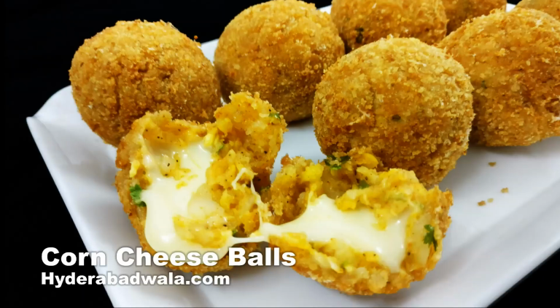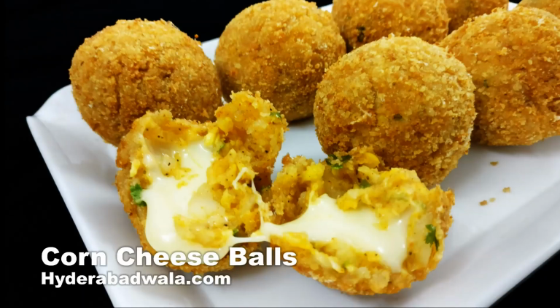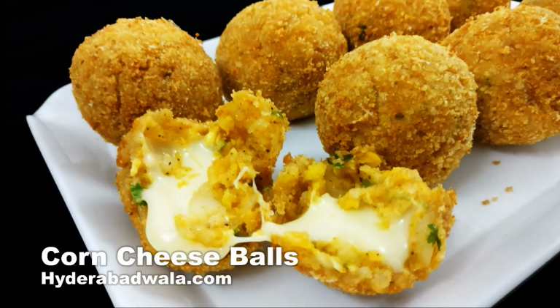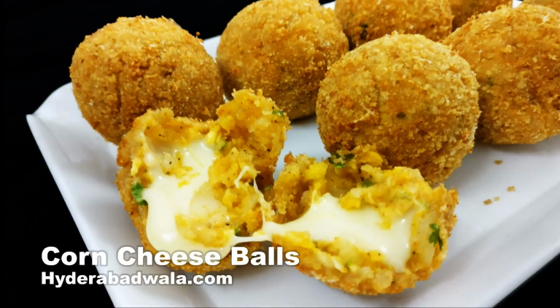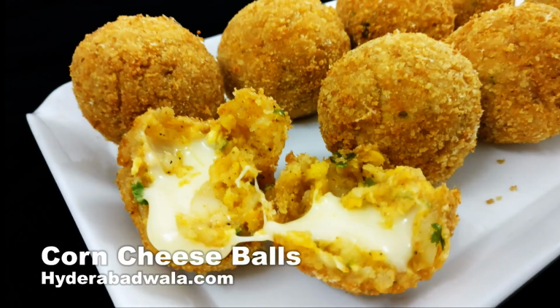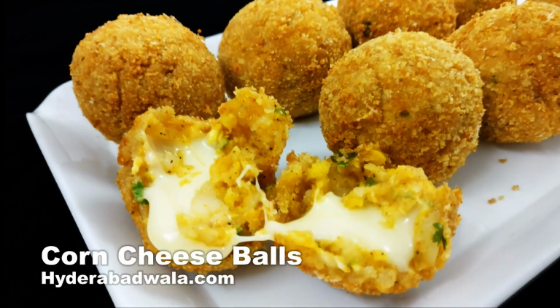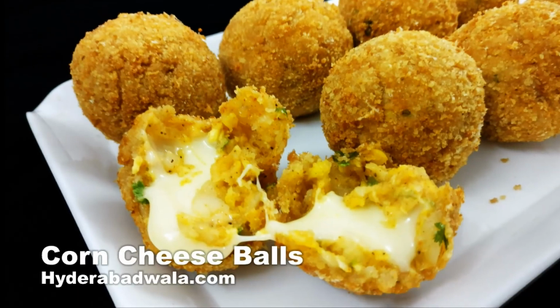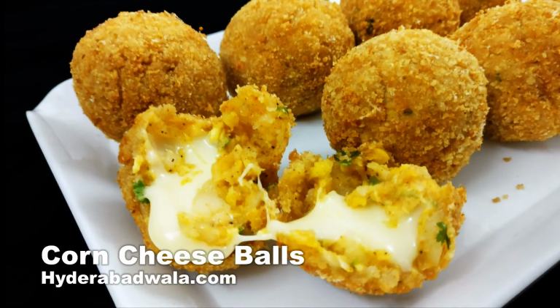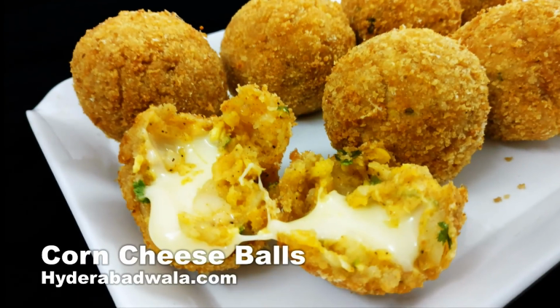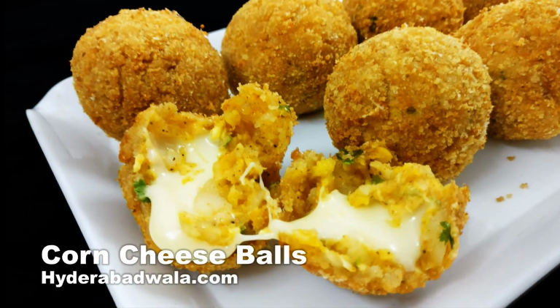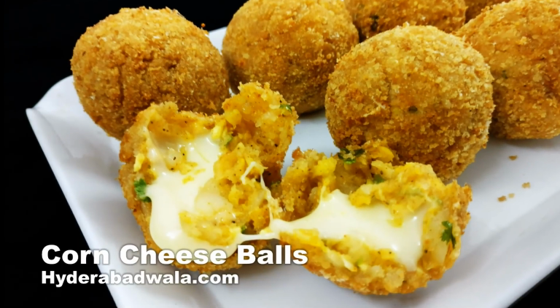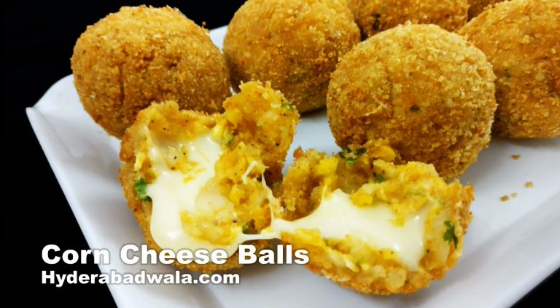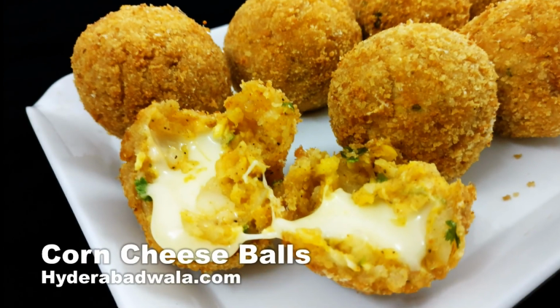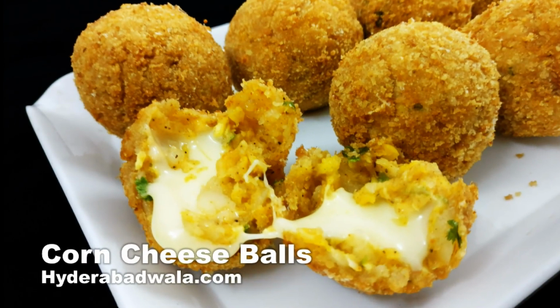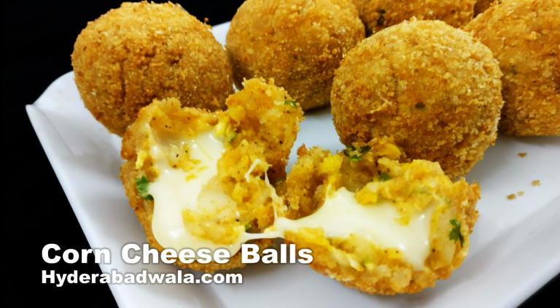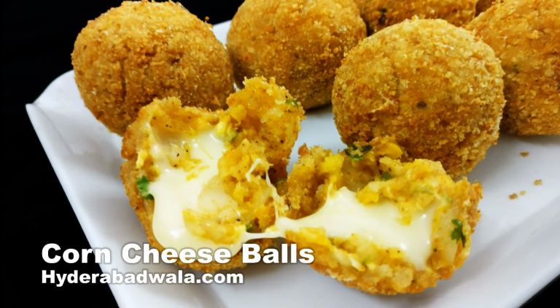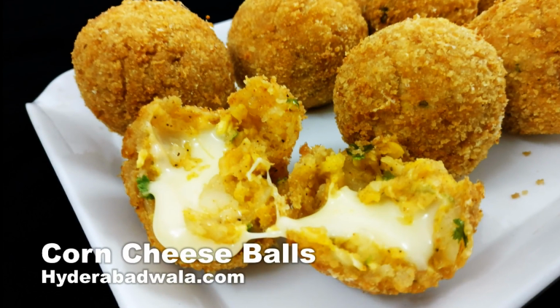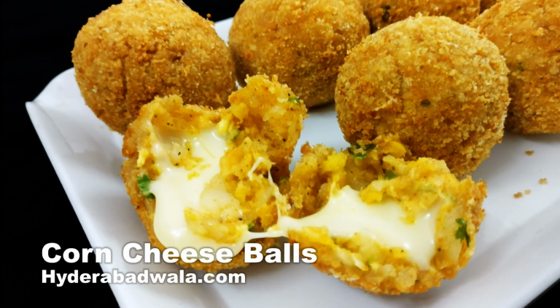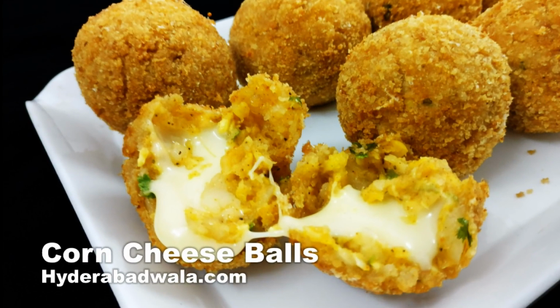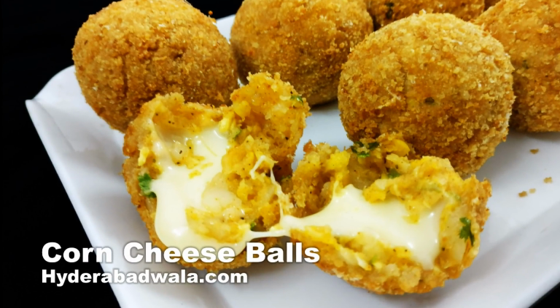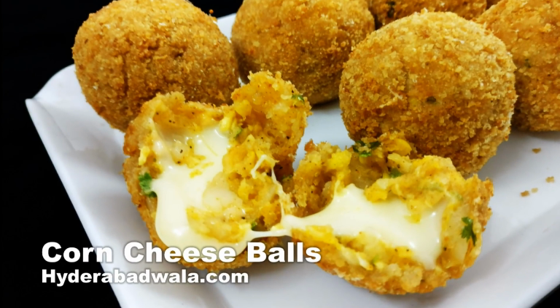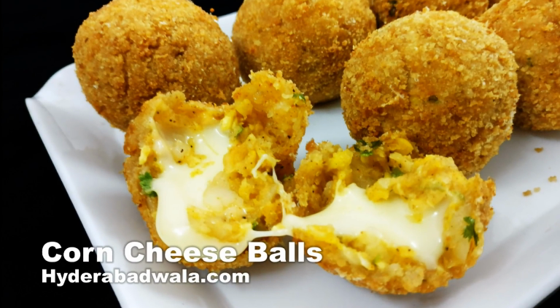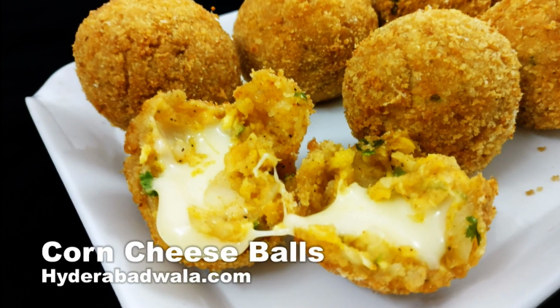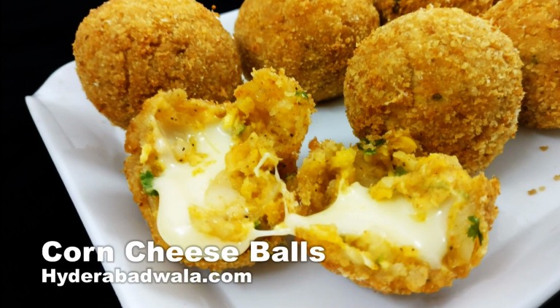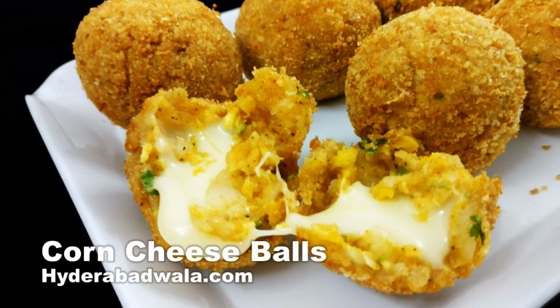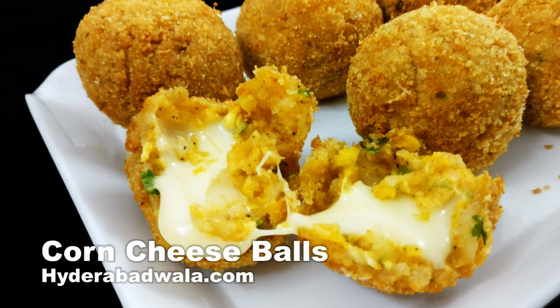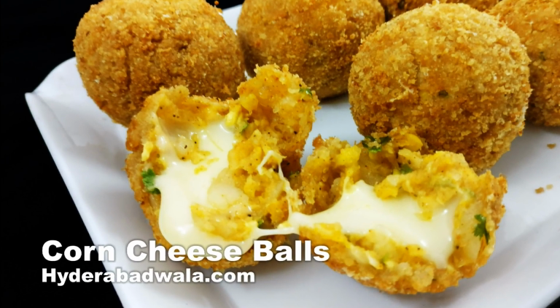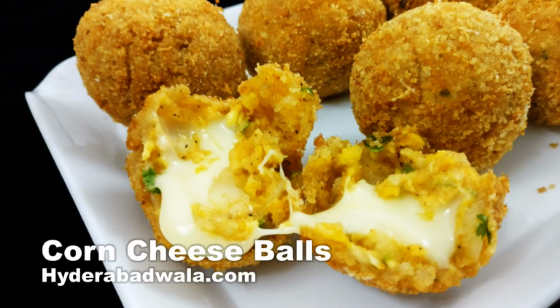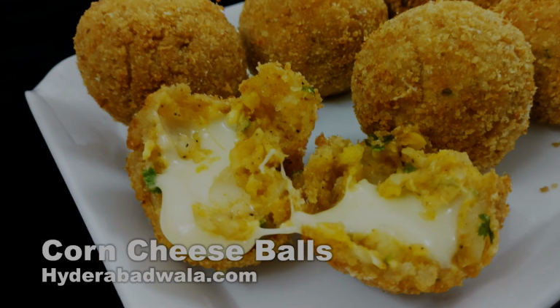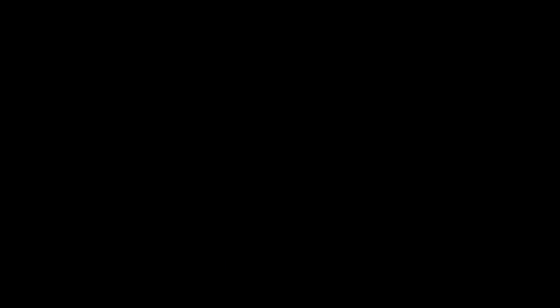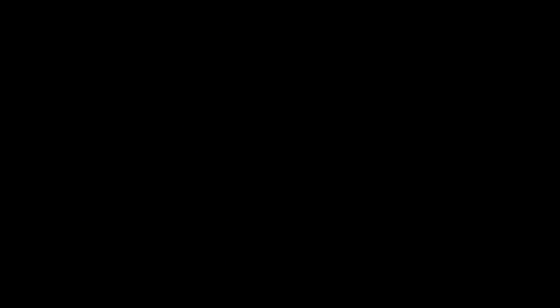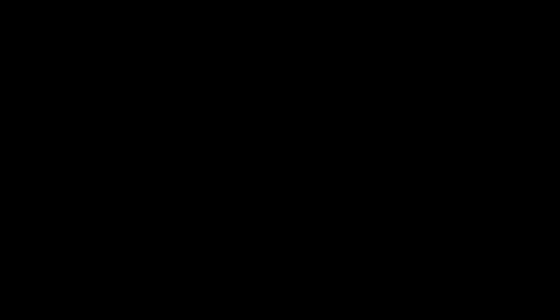This is Yasmeen and I welcome you to Hyderabadwala.com. Today, I'll show you how to make corn cheese balls.